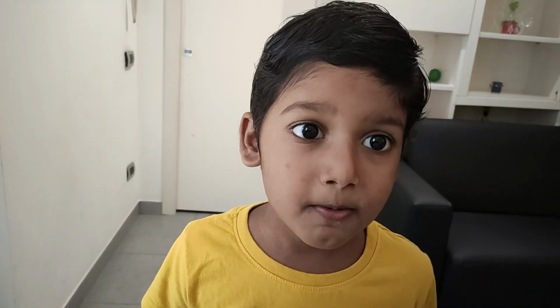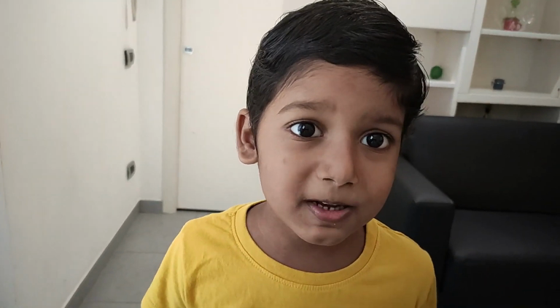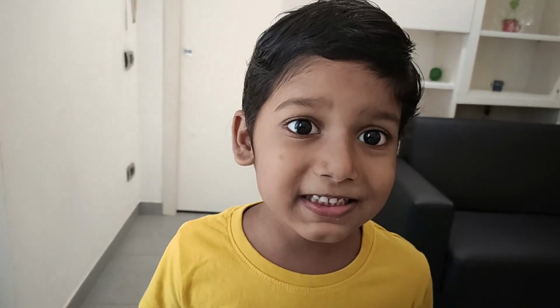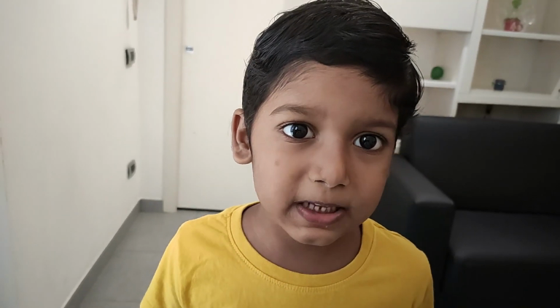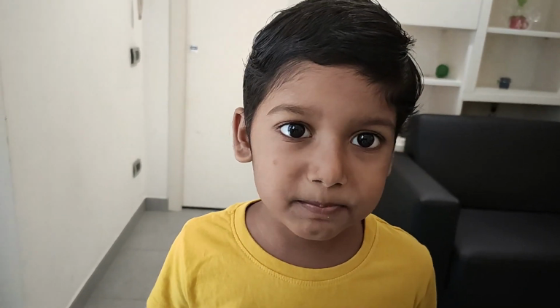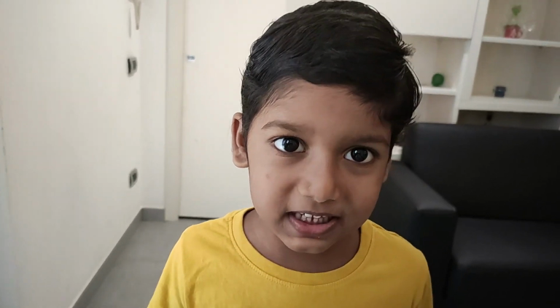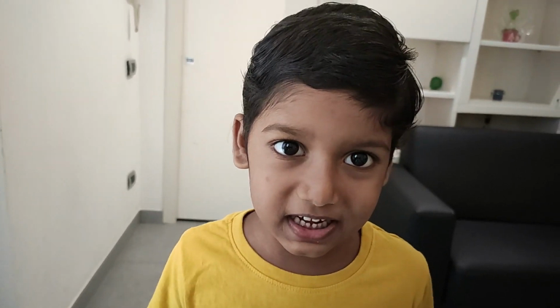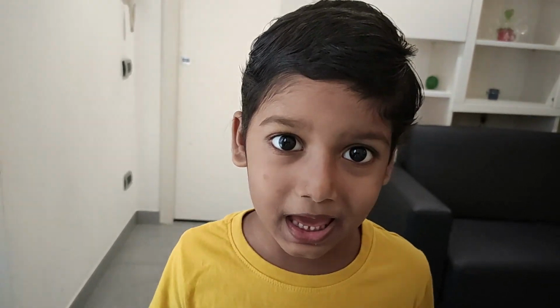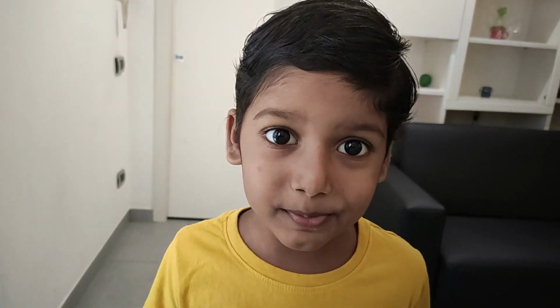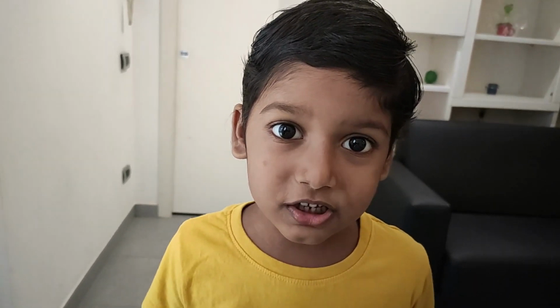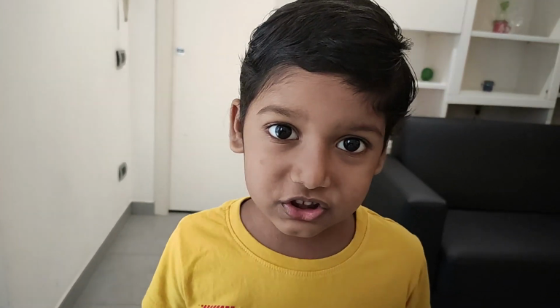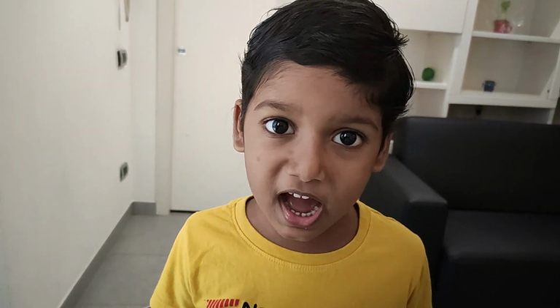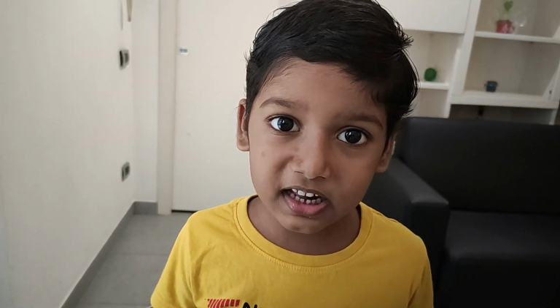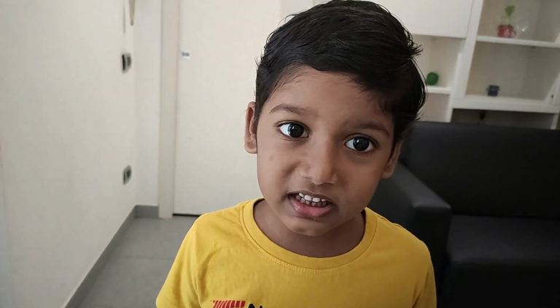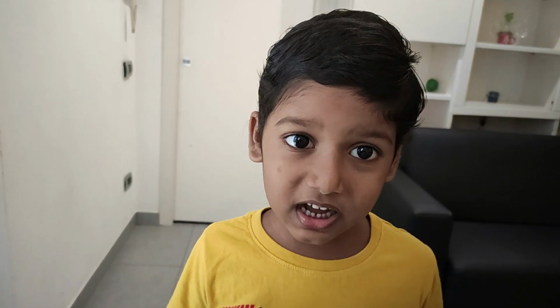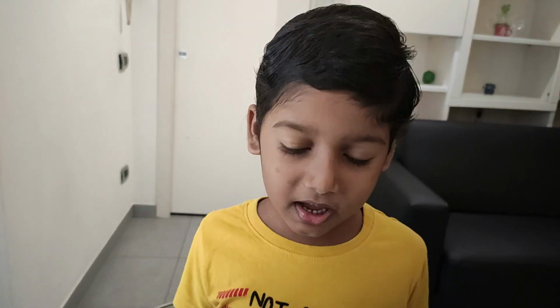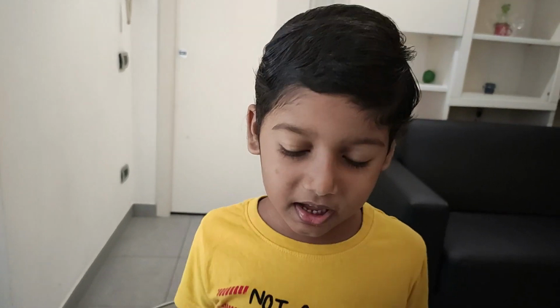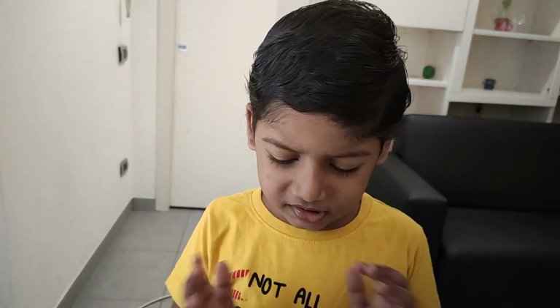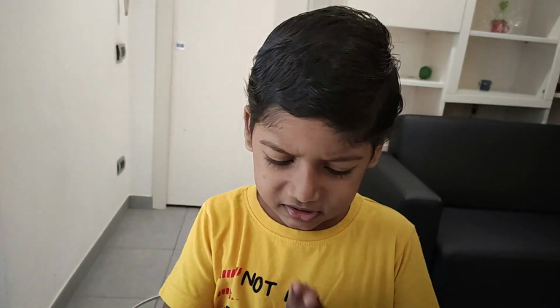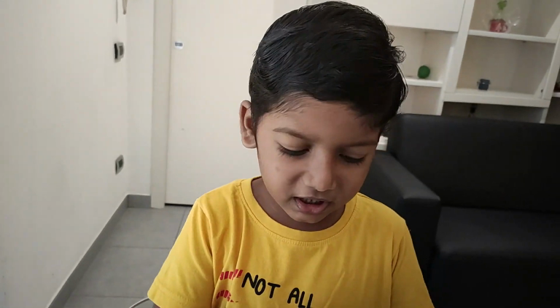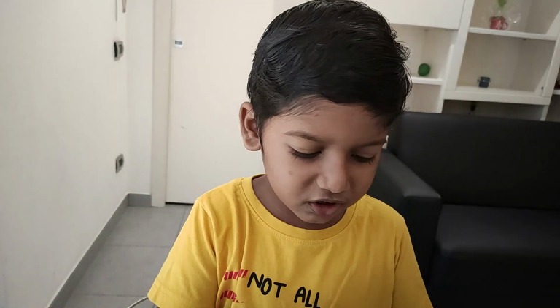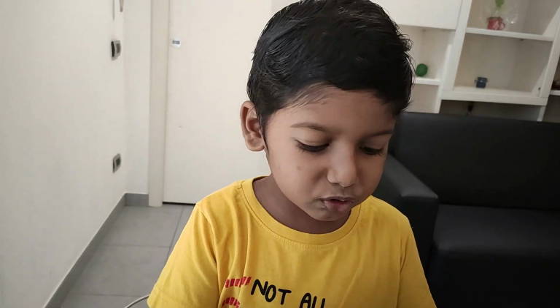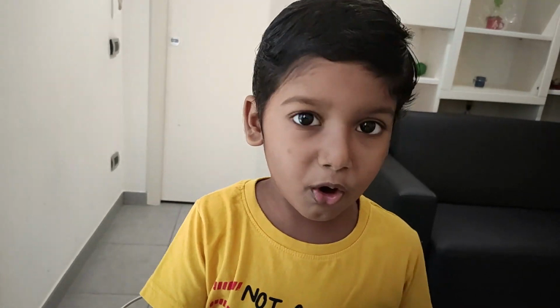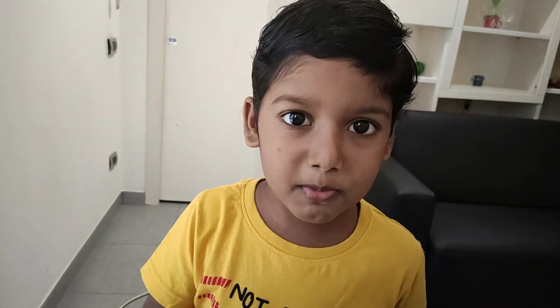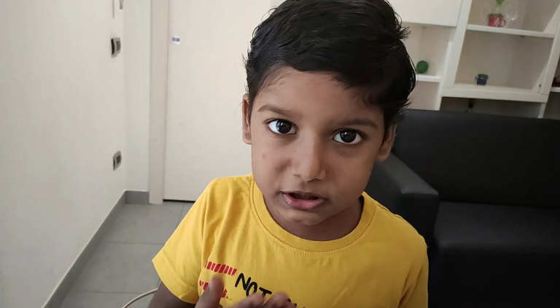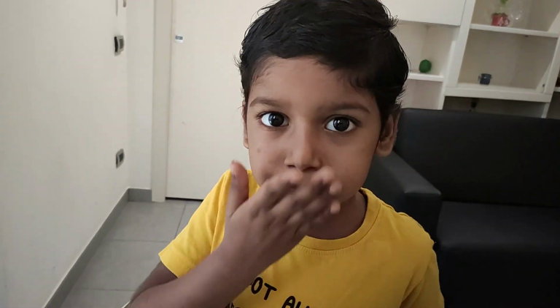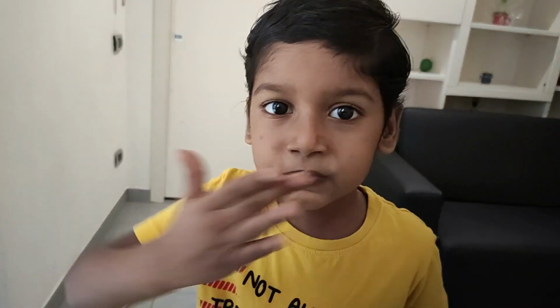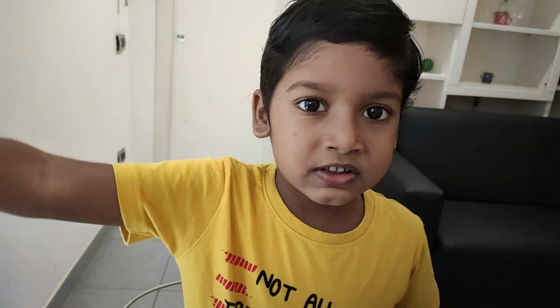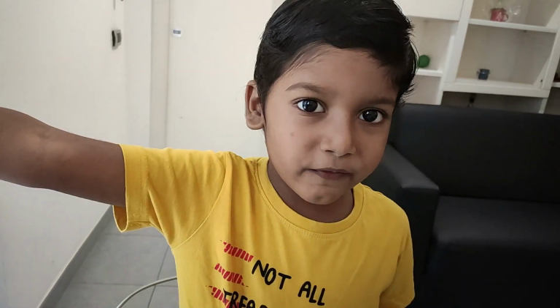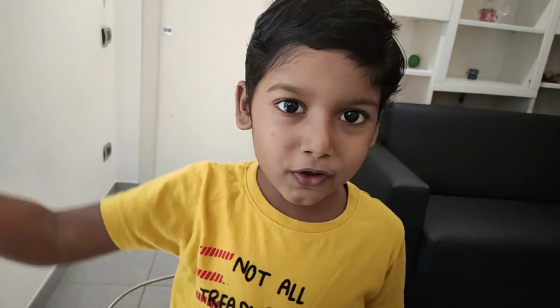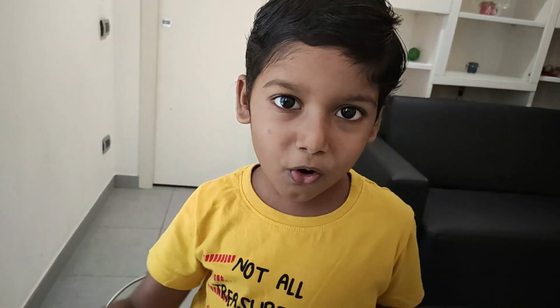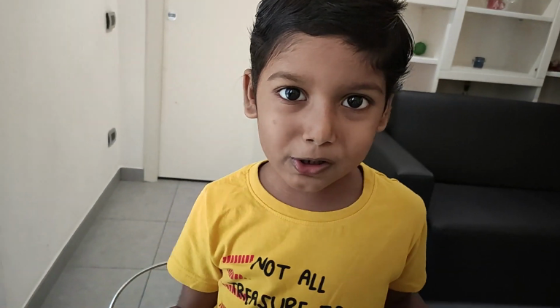please subscribe, share and comment. Thank you so much. Love you all.